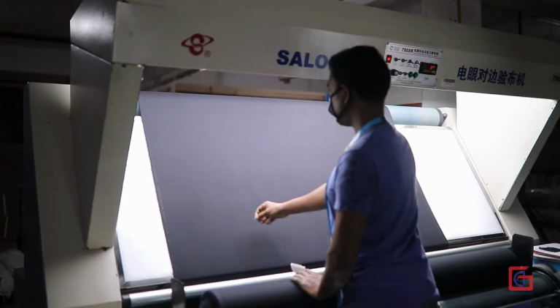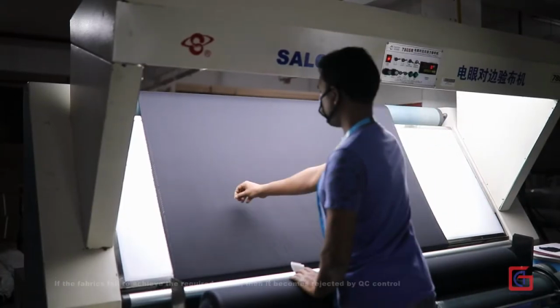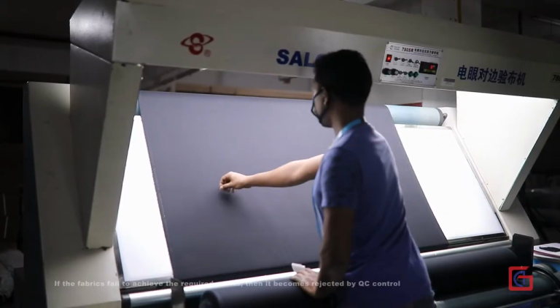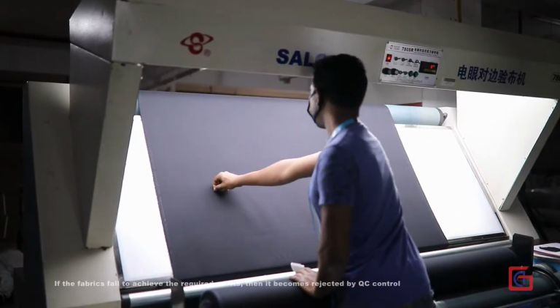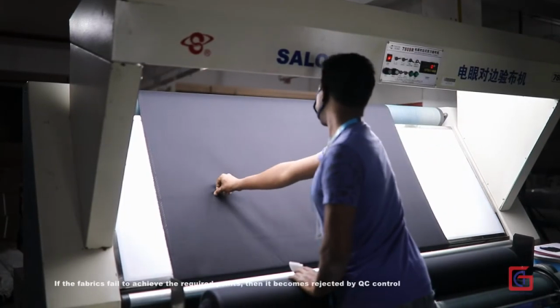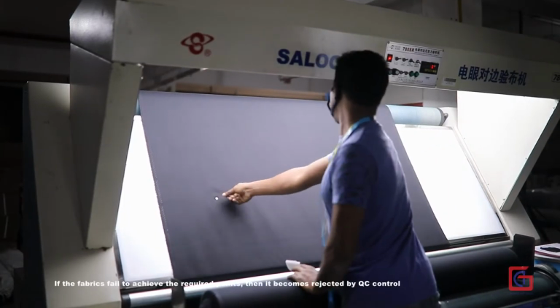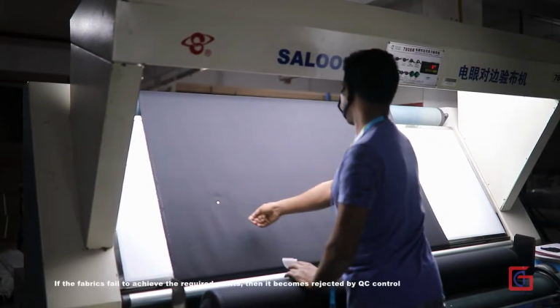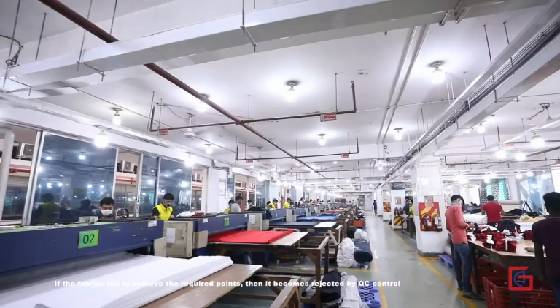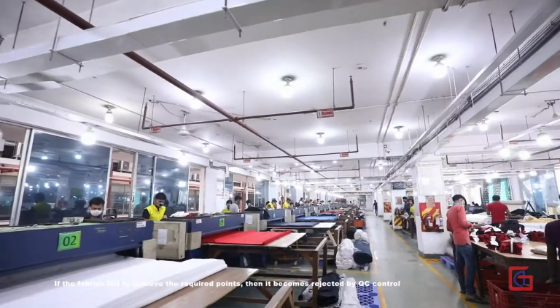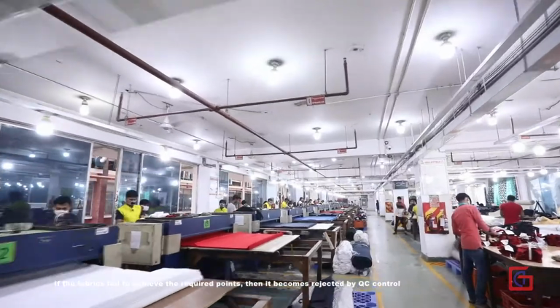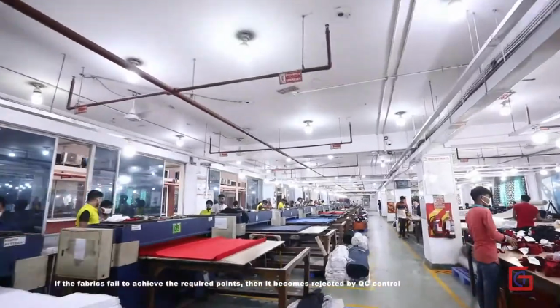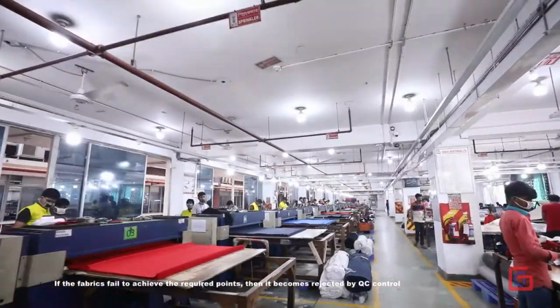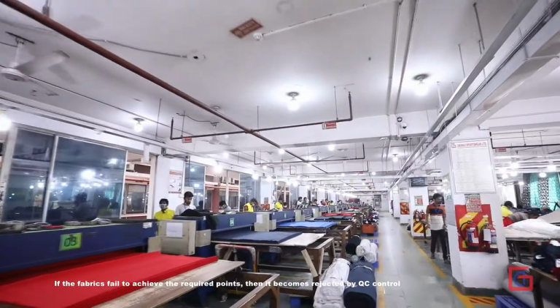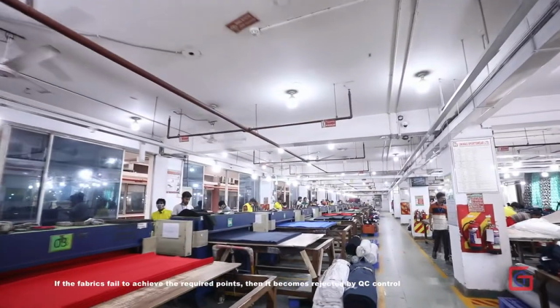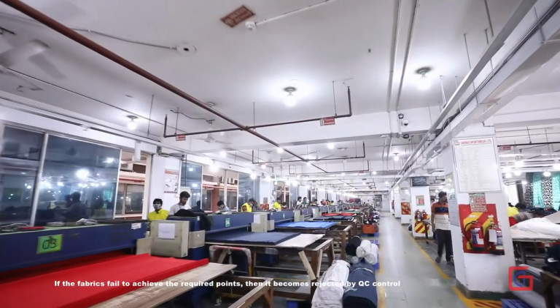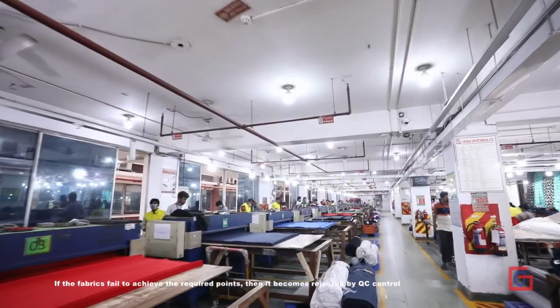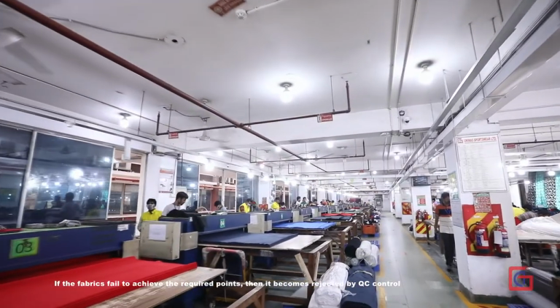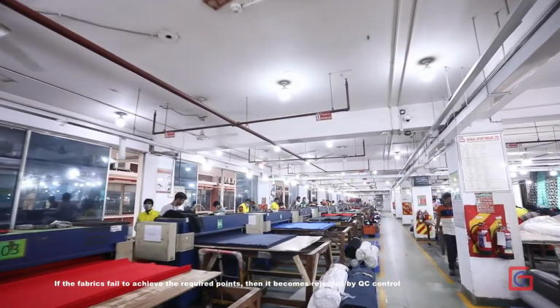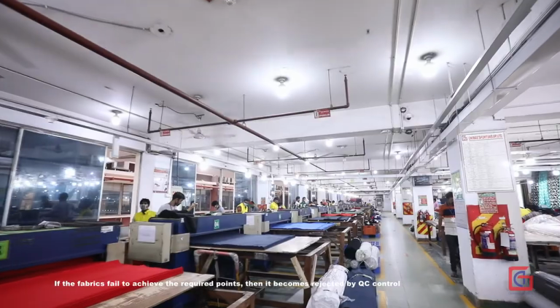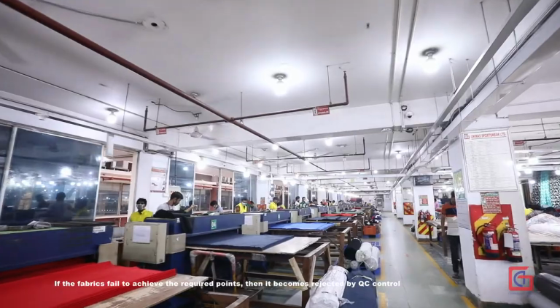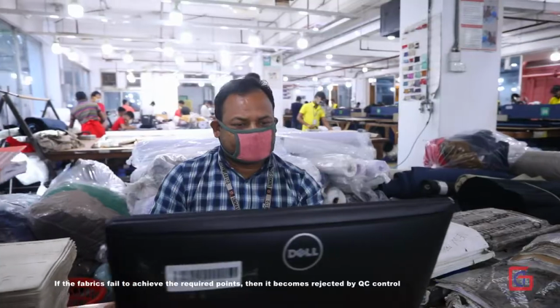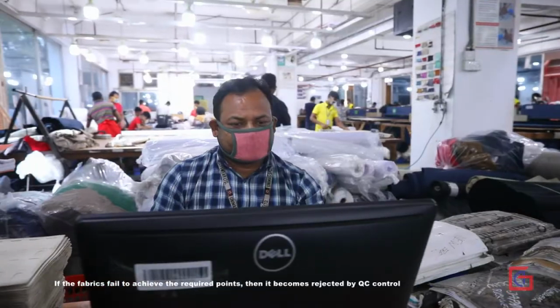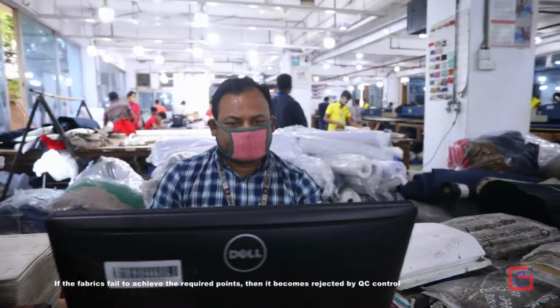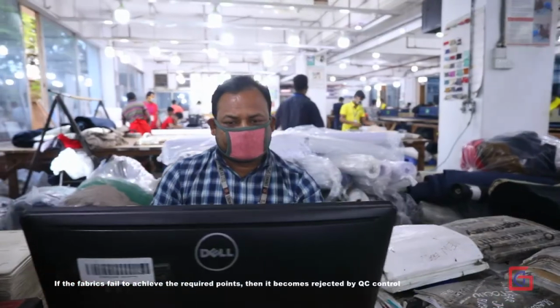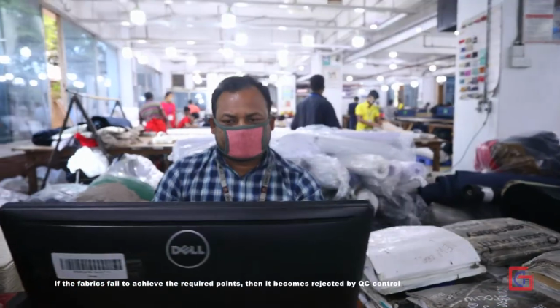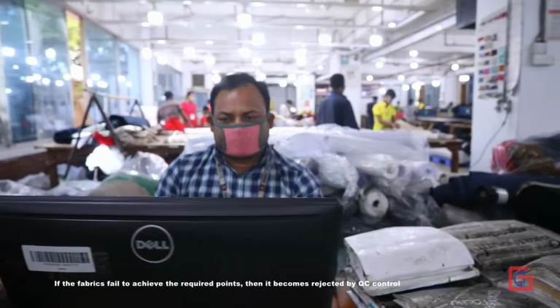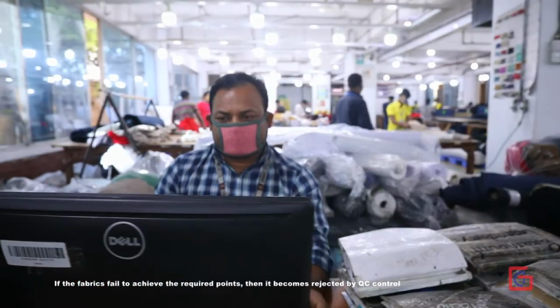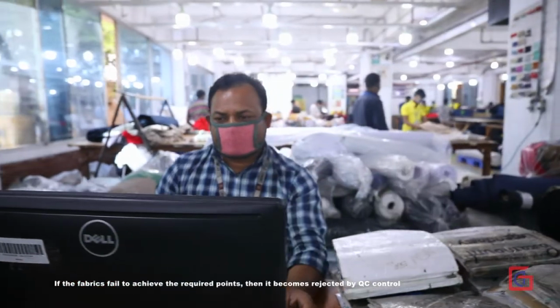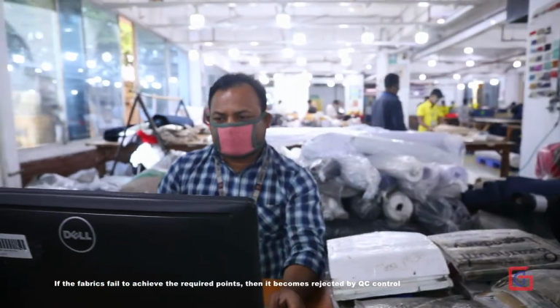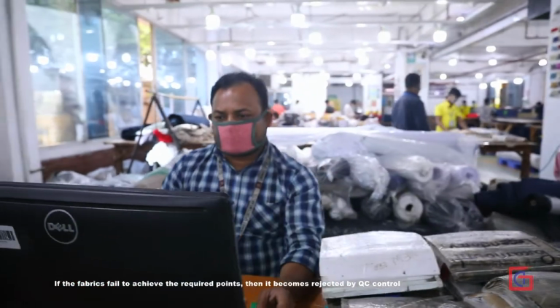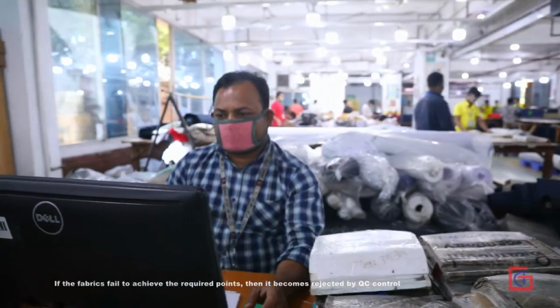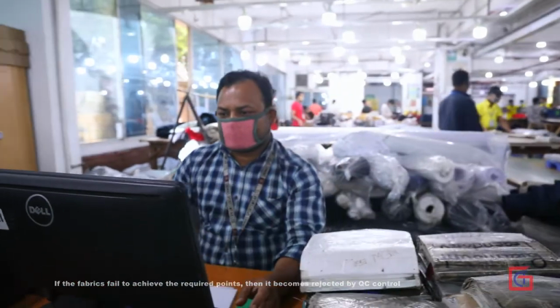If the fabrics fail to achieve the required points, then they become rejected by QC control.